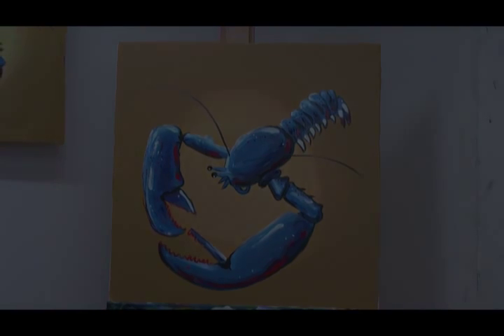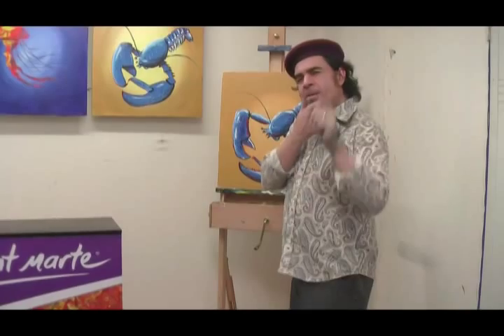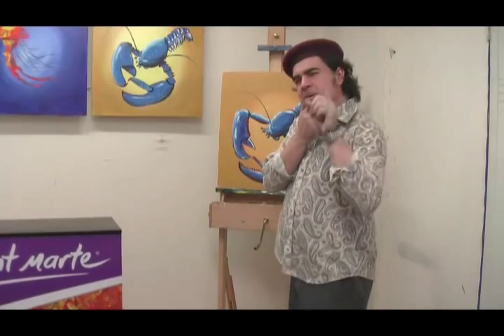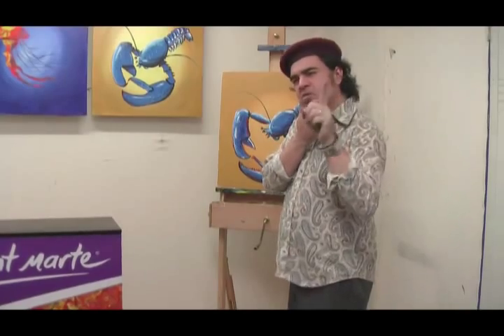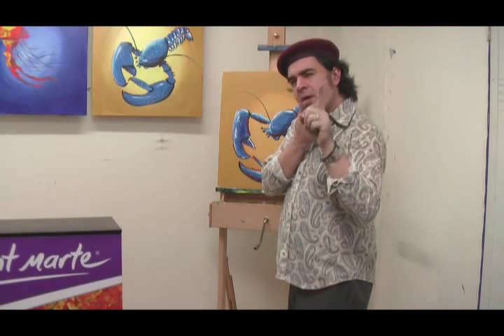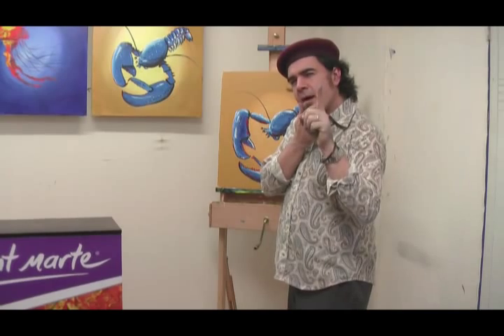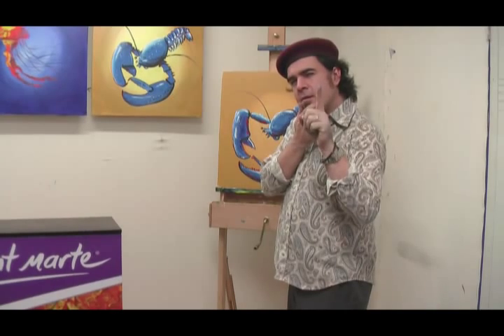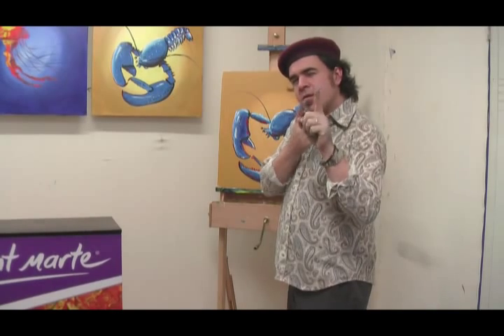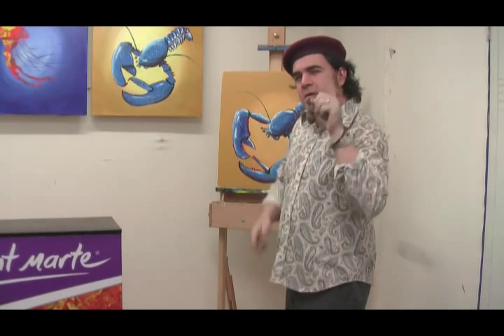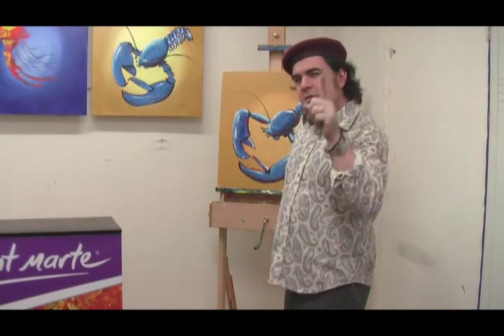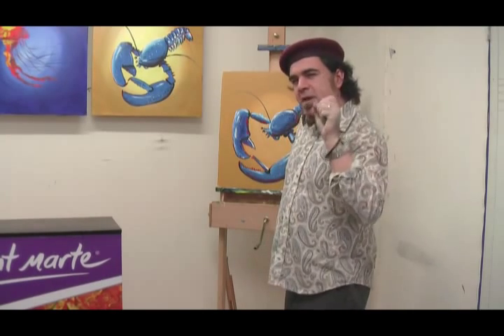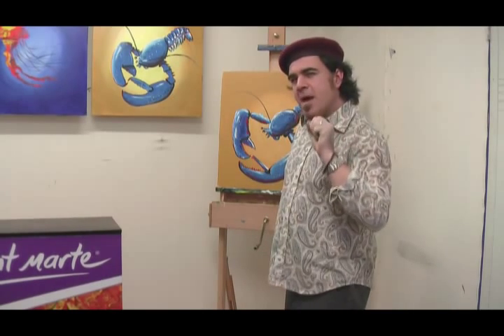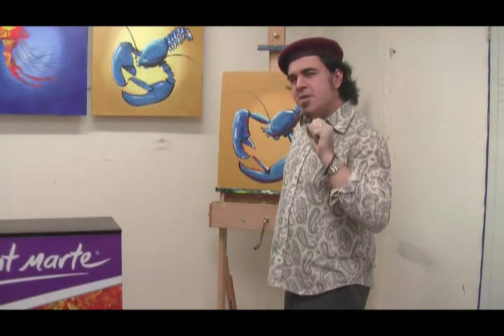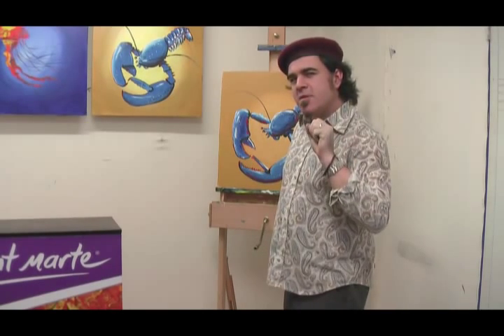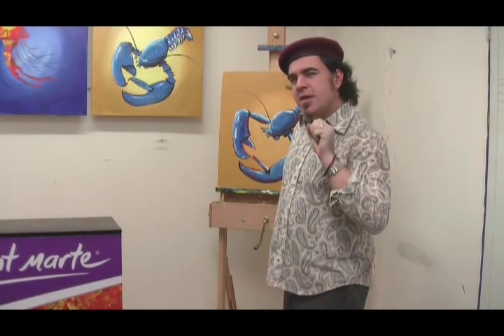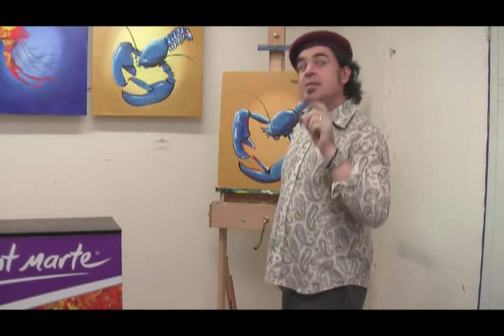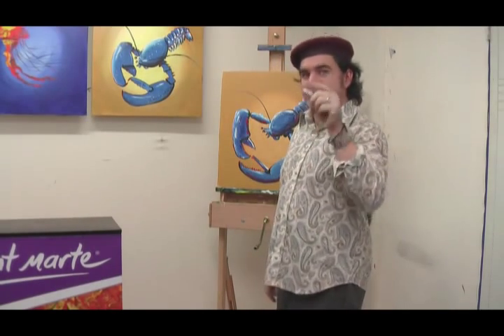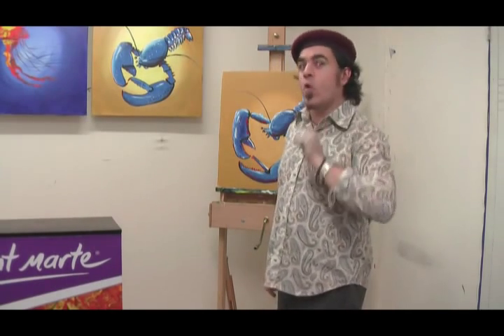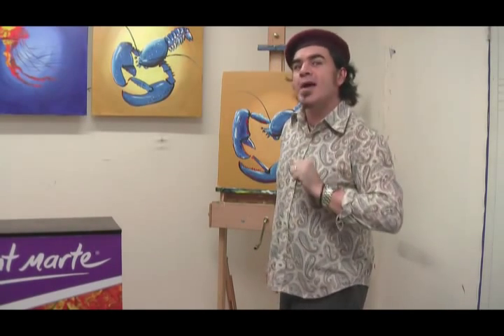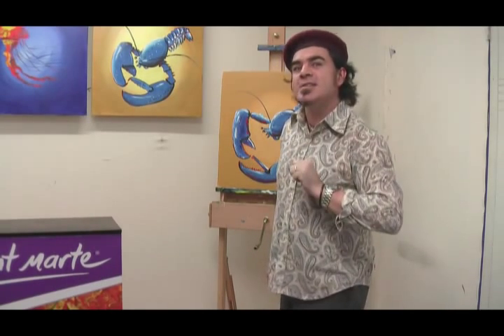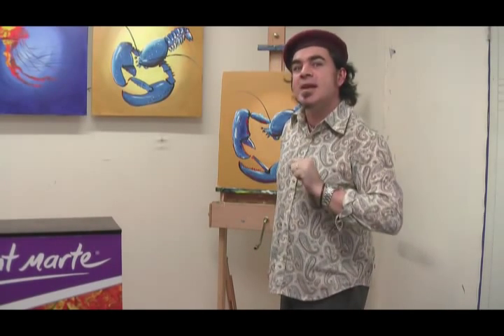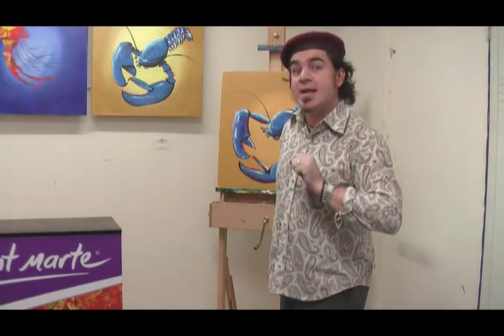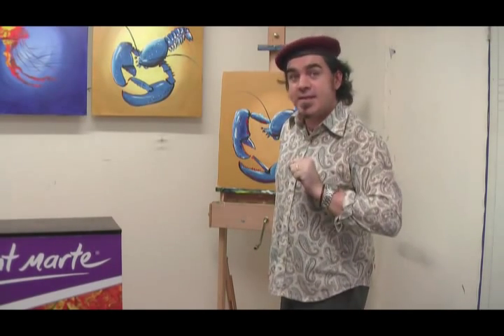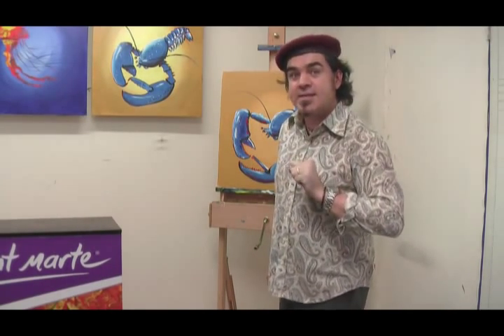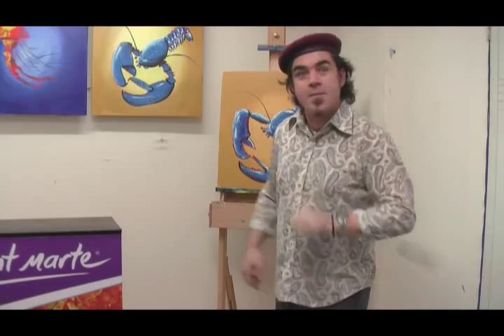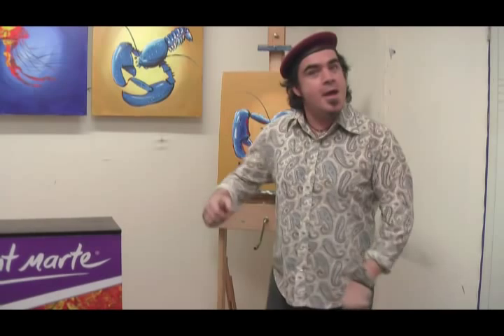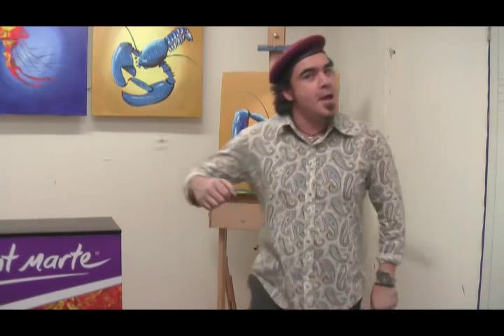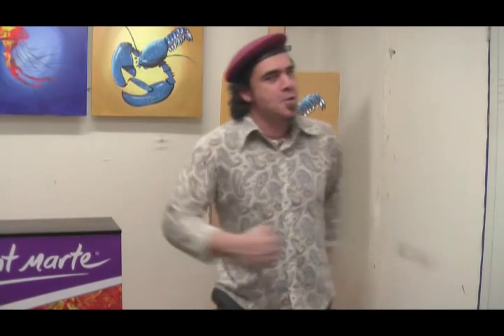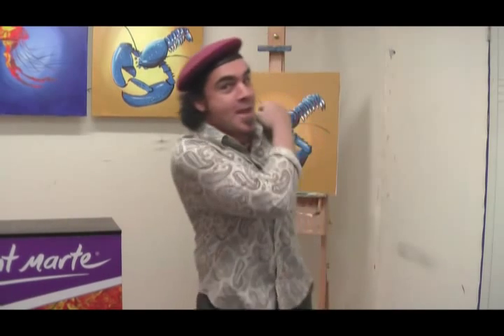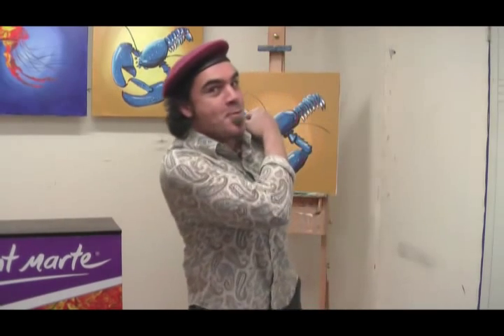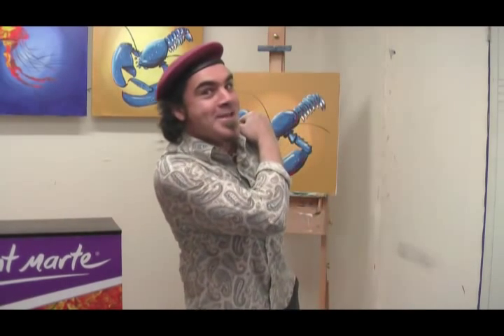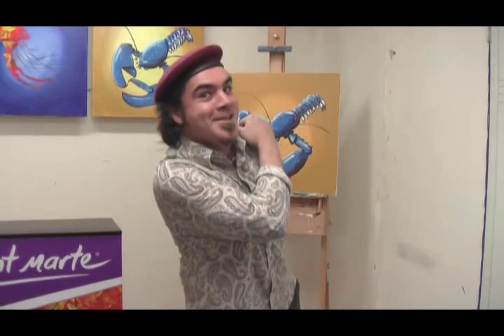Just remember, finger painting with acrylics is for all ages. Until next time, keep on painting.